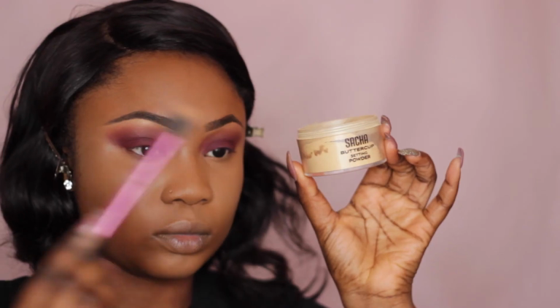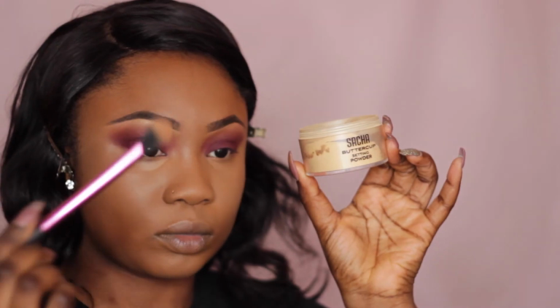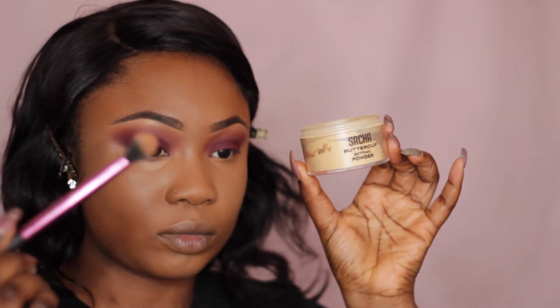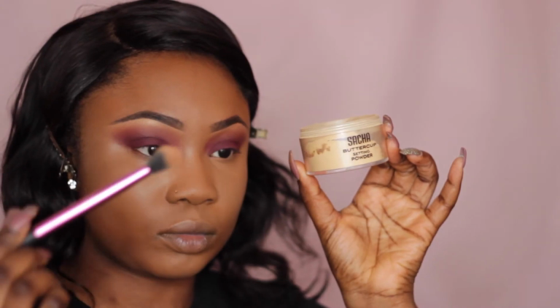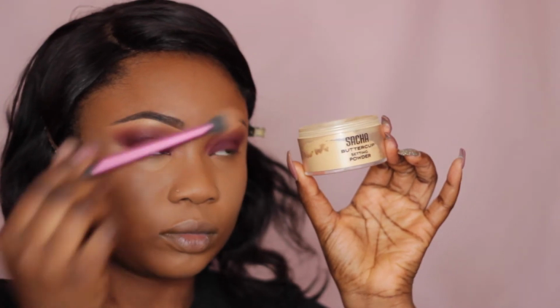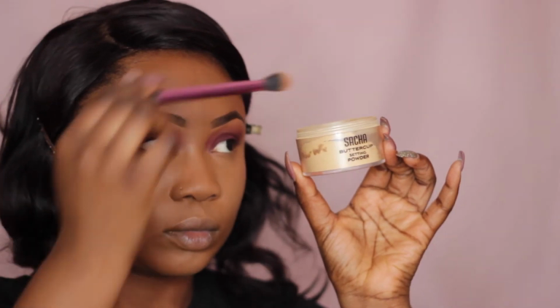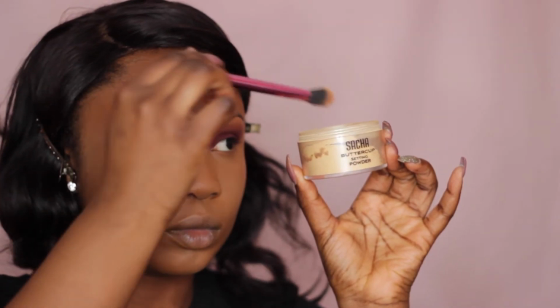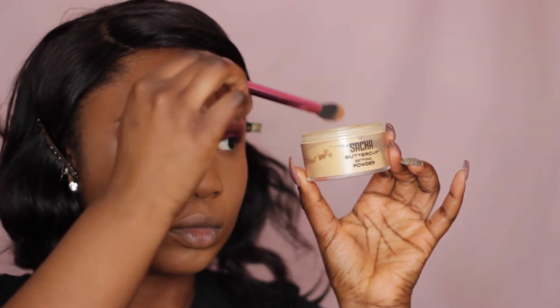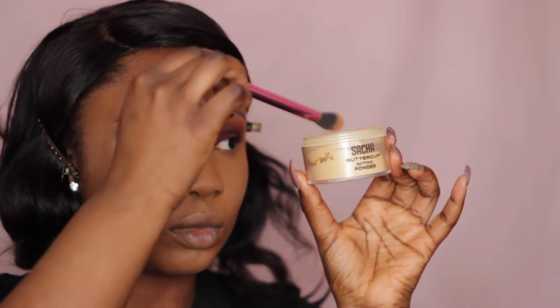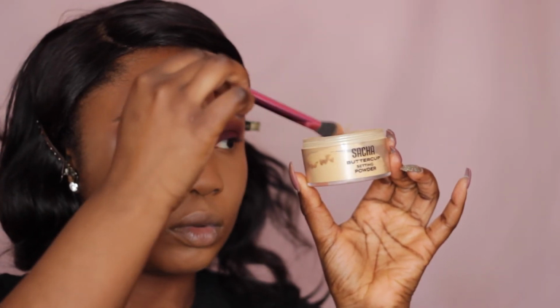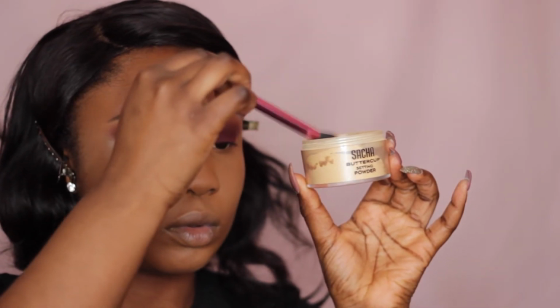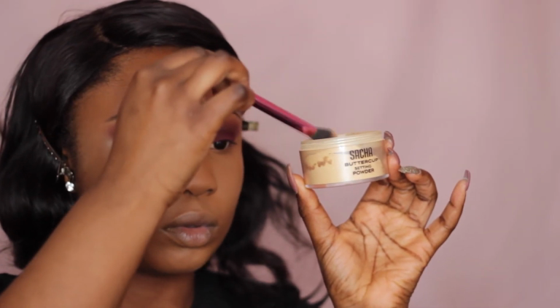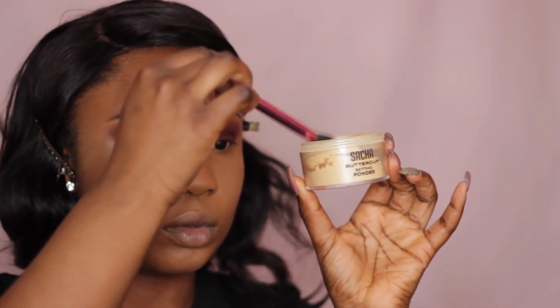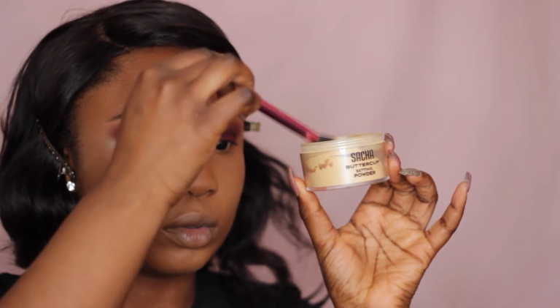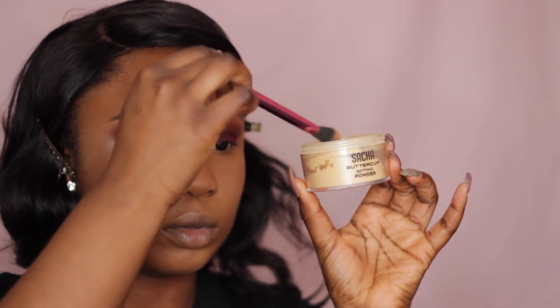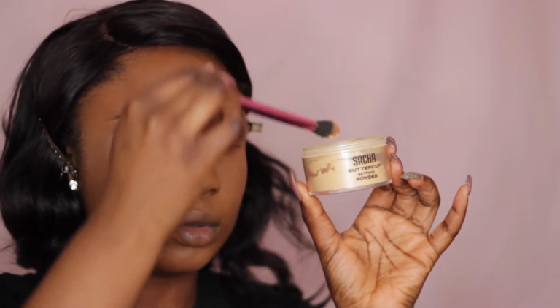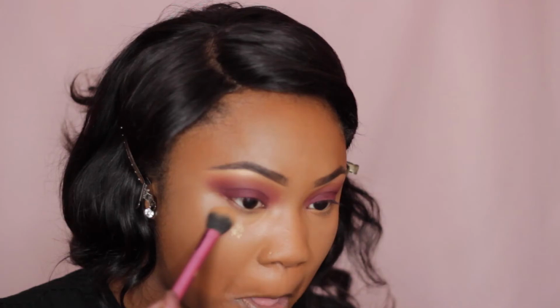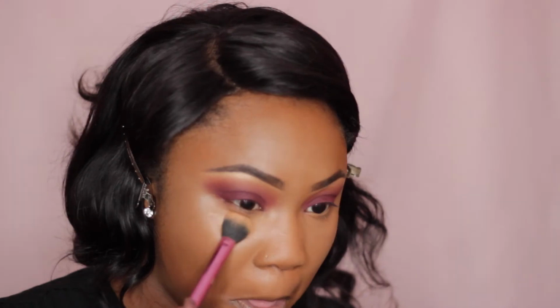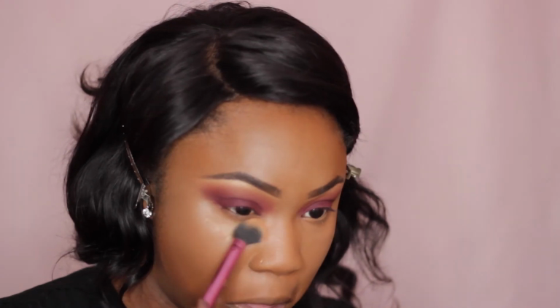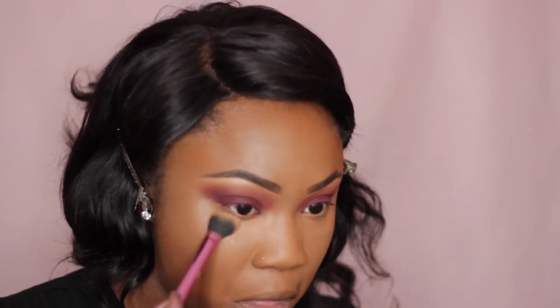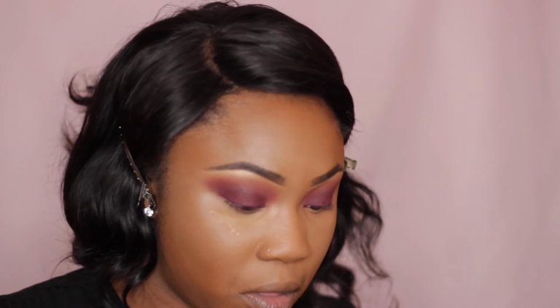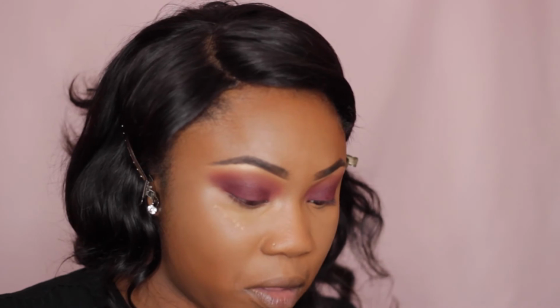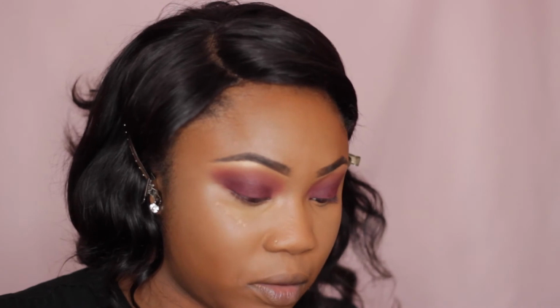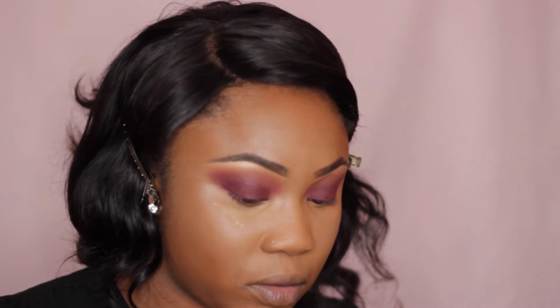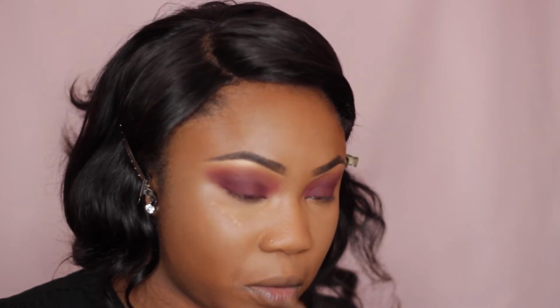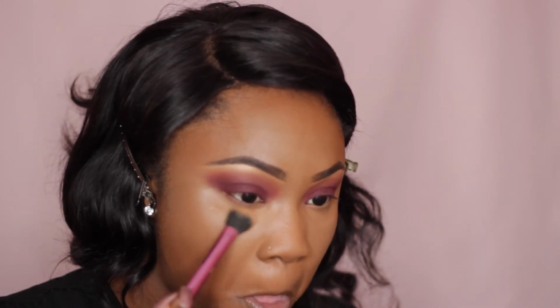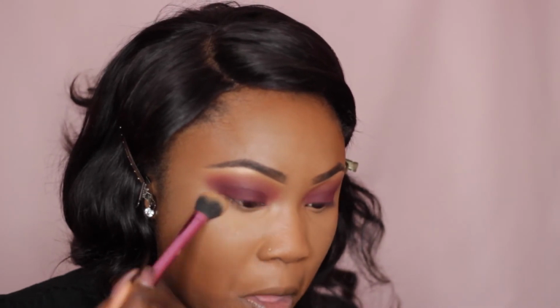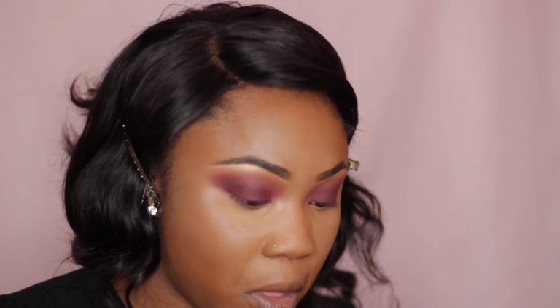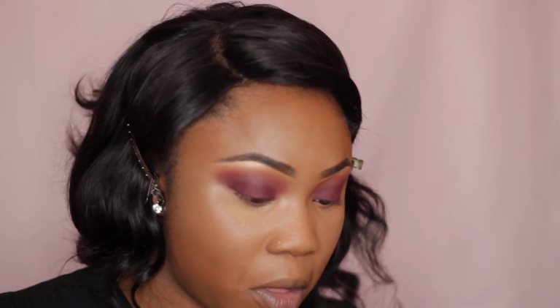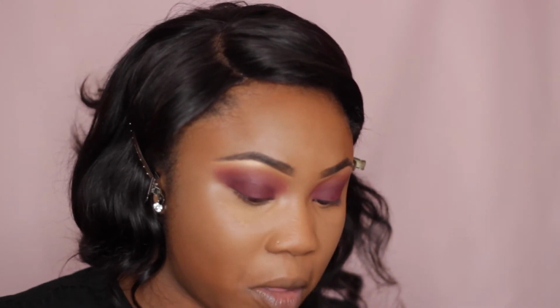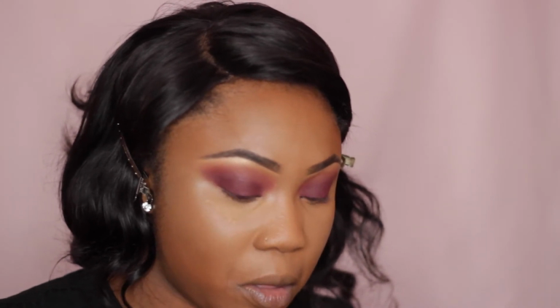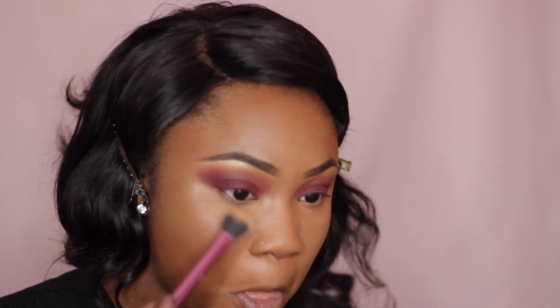Now I'm just setting all the highlighted areas with Sasha Buttercup Powder and a Real Techniques setting brush.